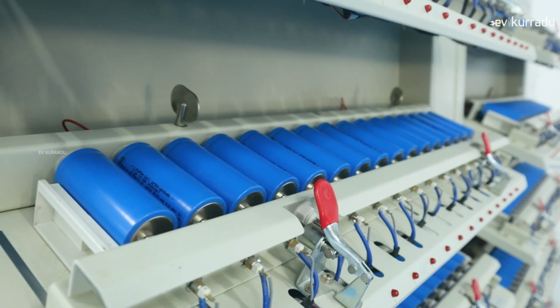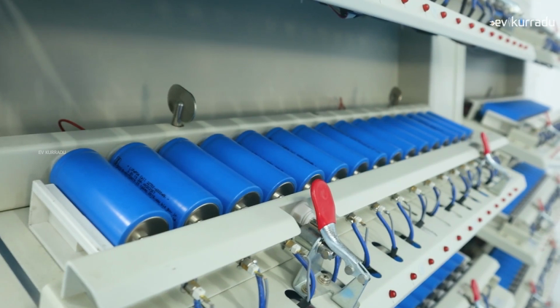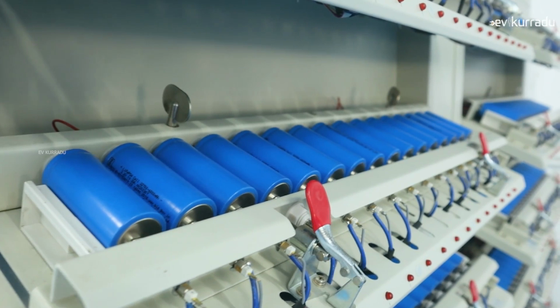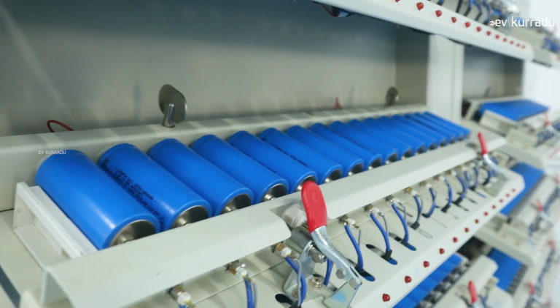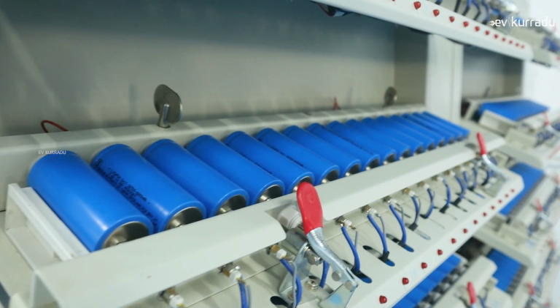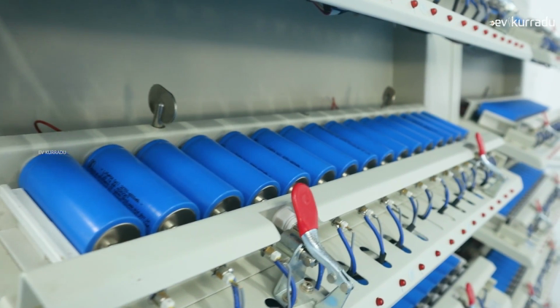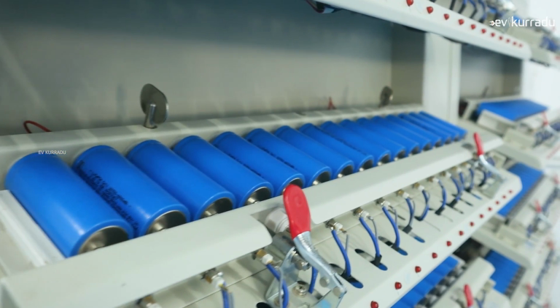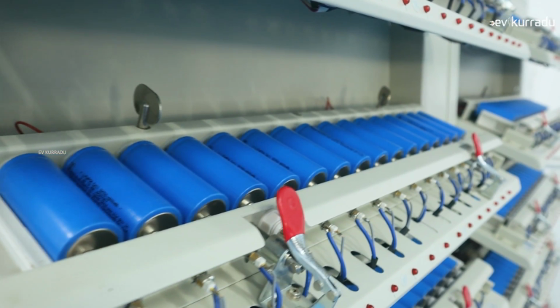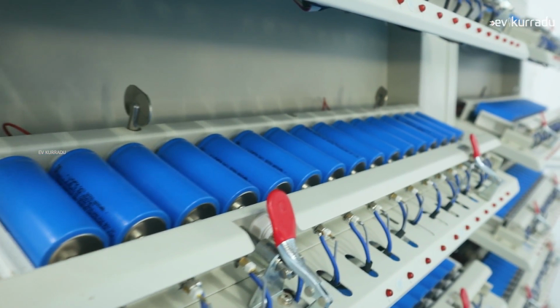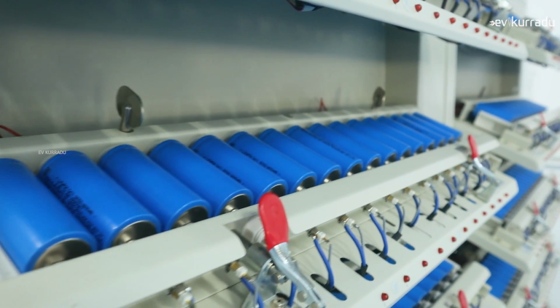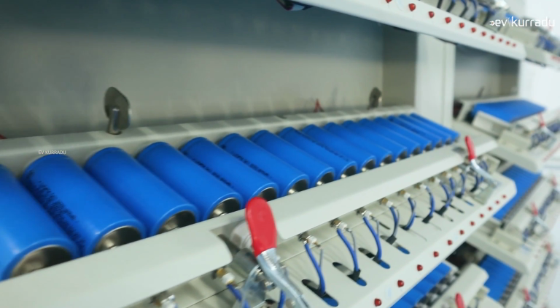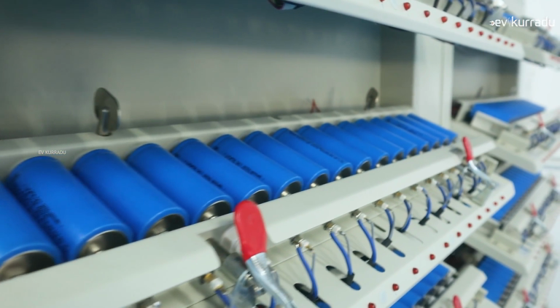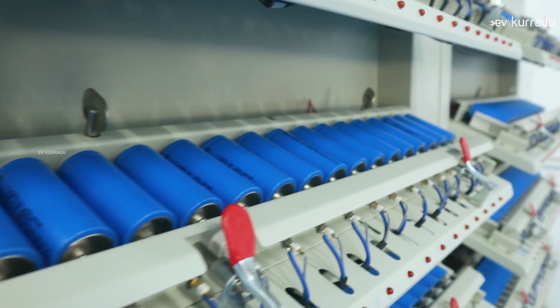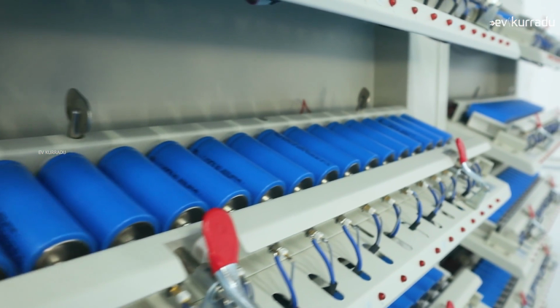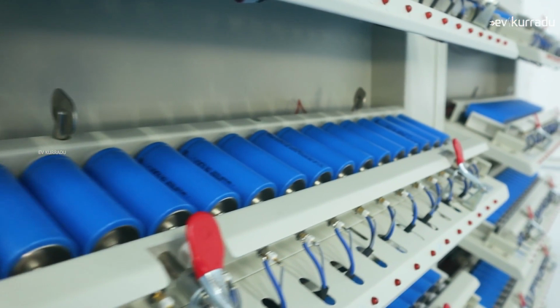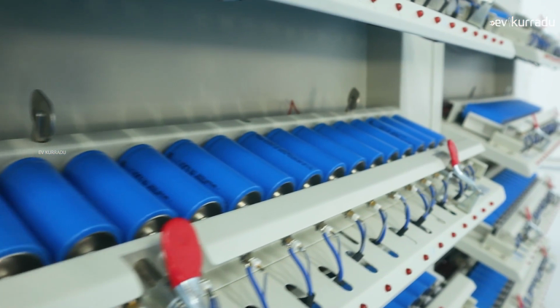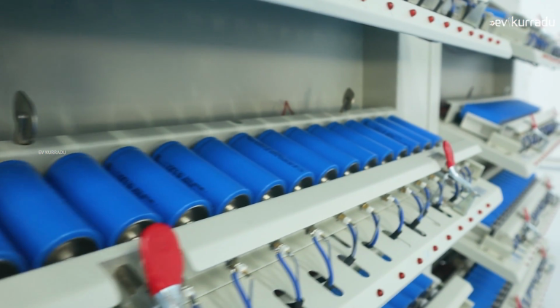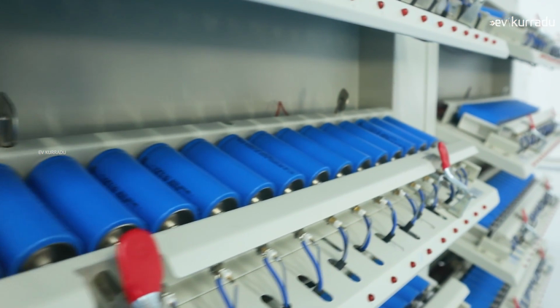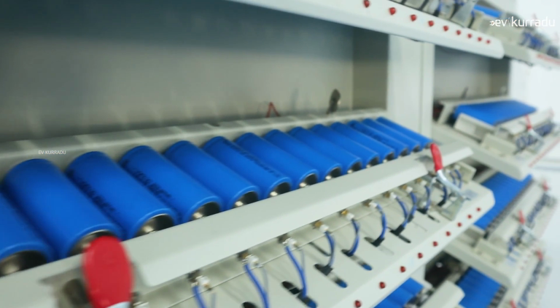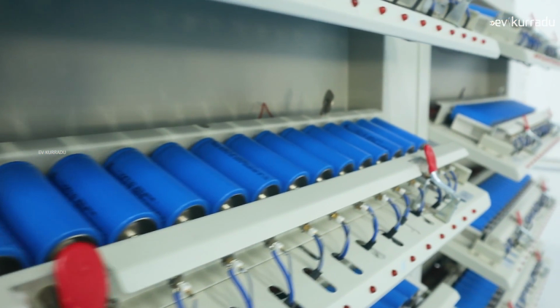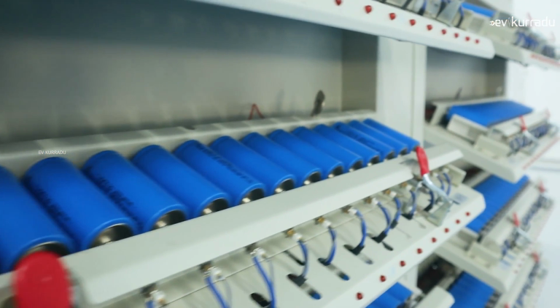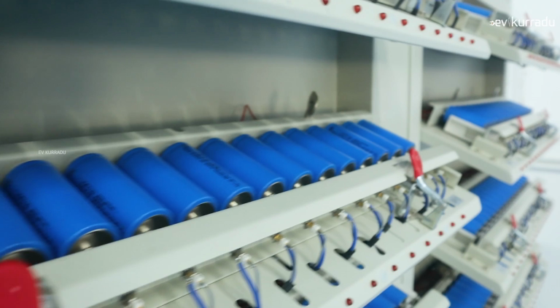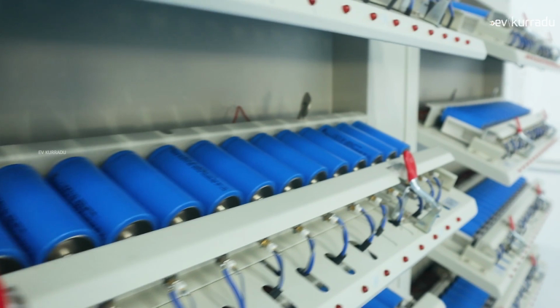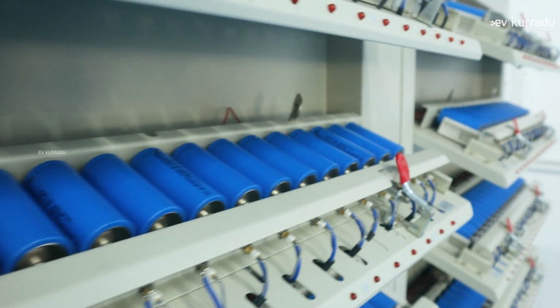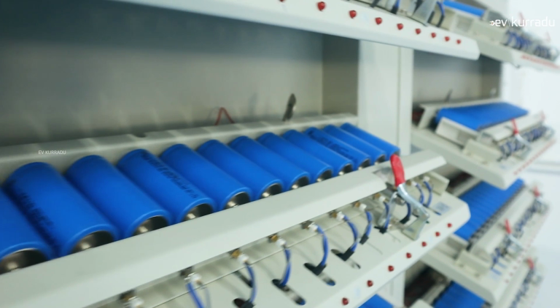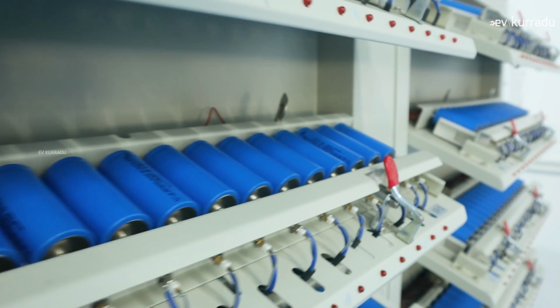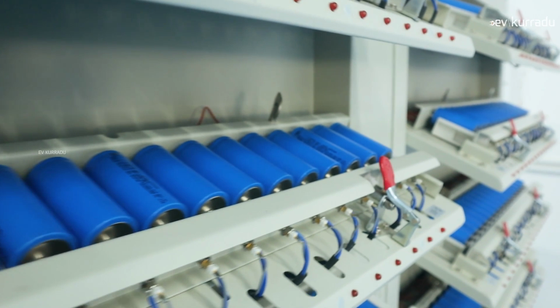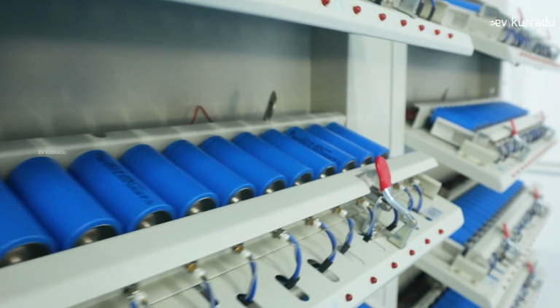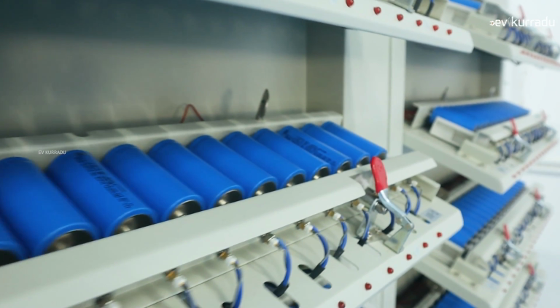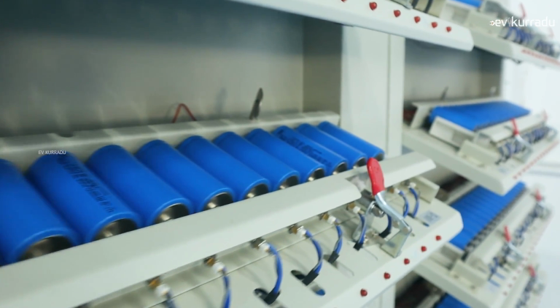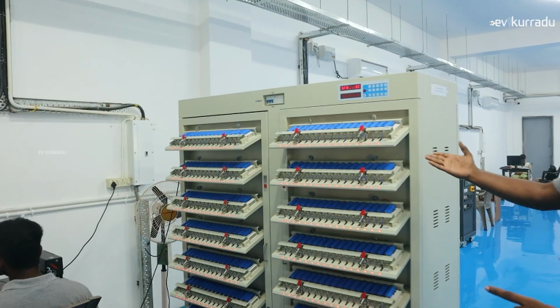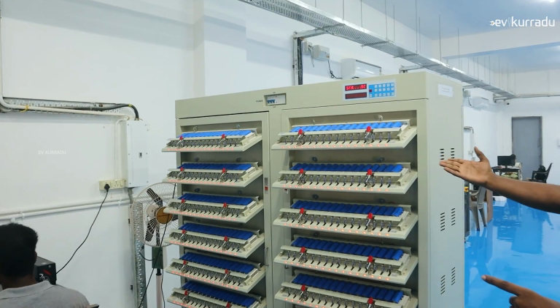When you use the machines, do you use LFP to test? Yes, we use the LFP to test the machine.